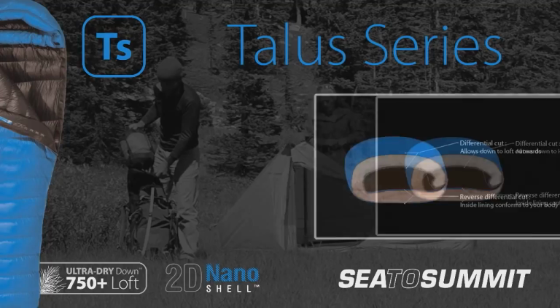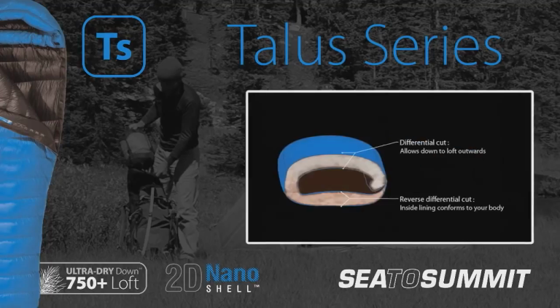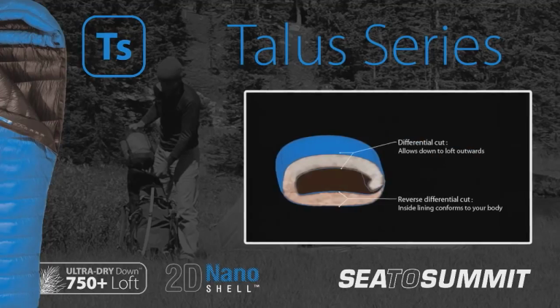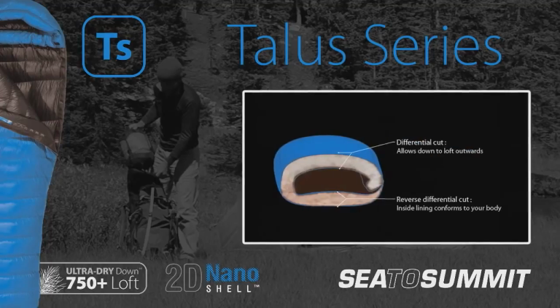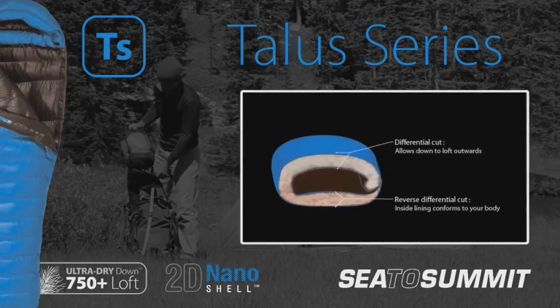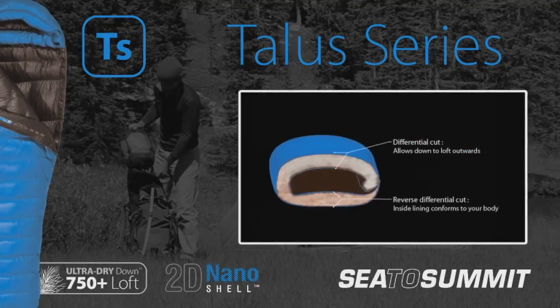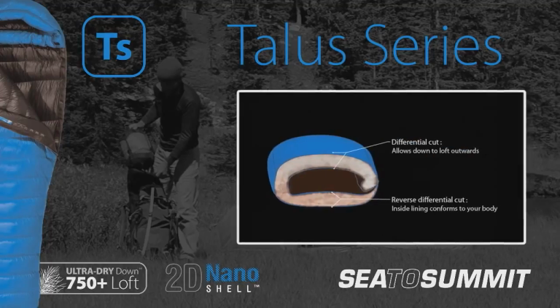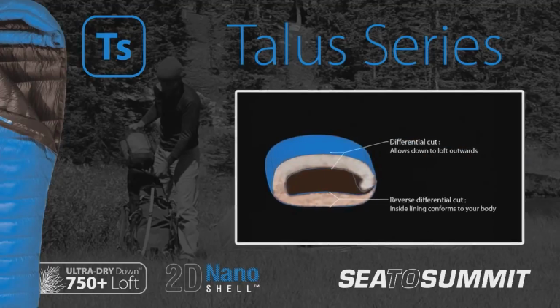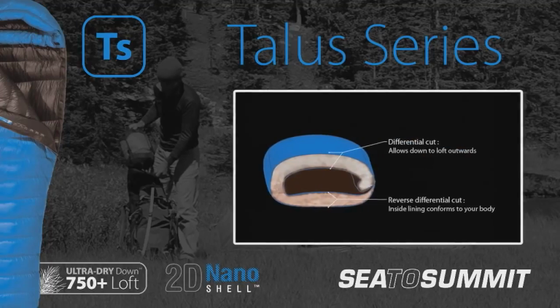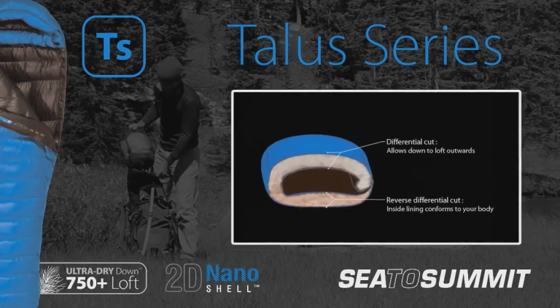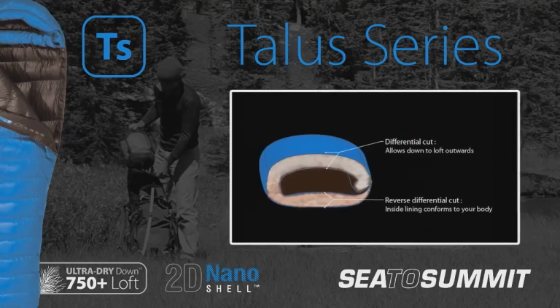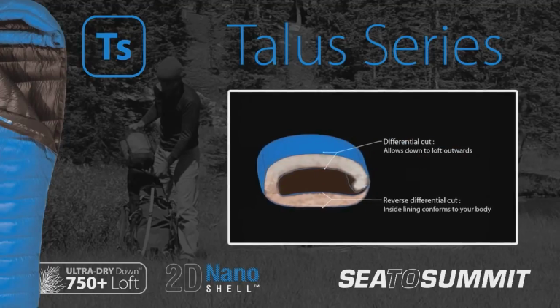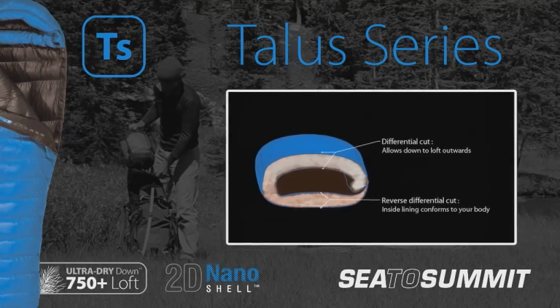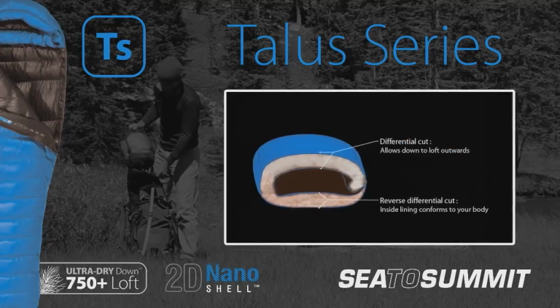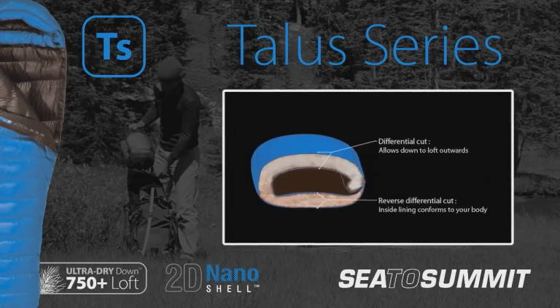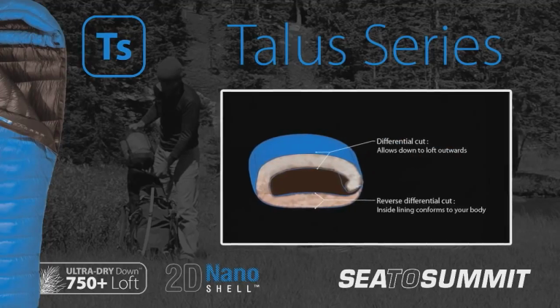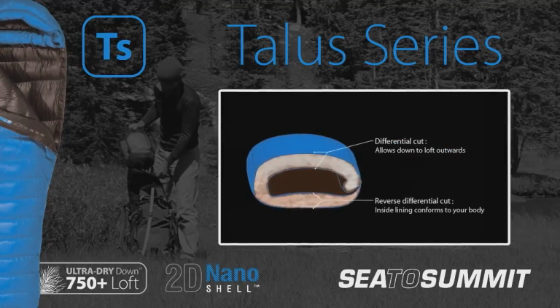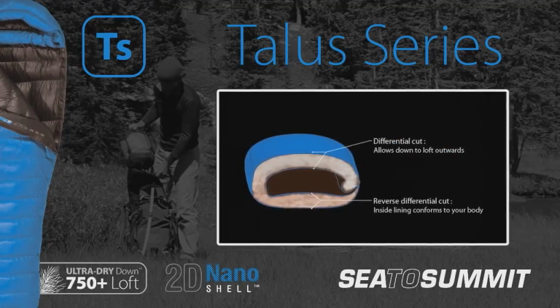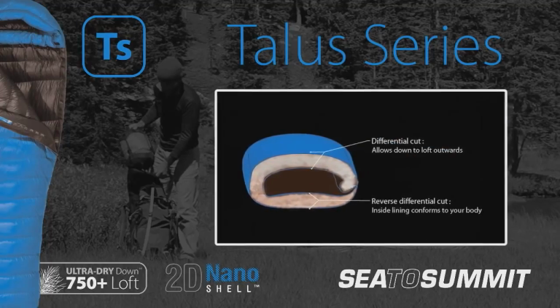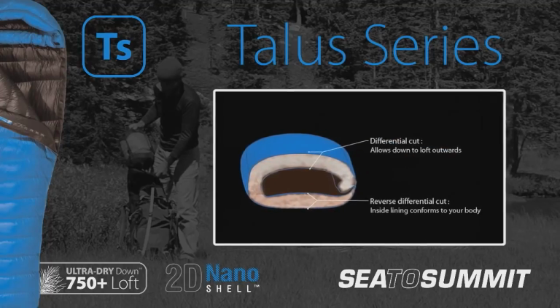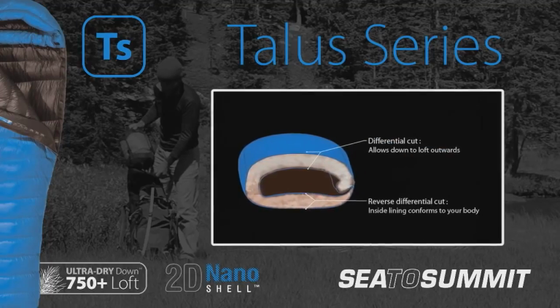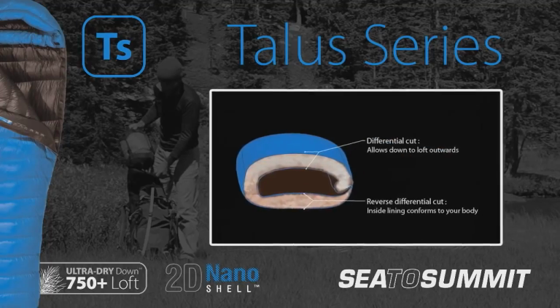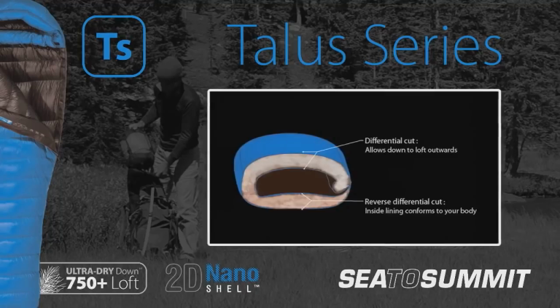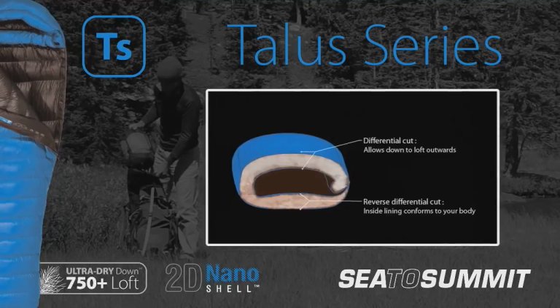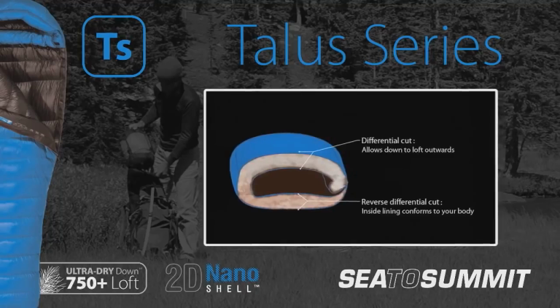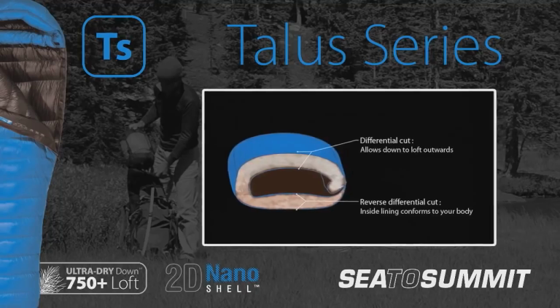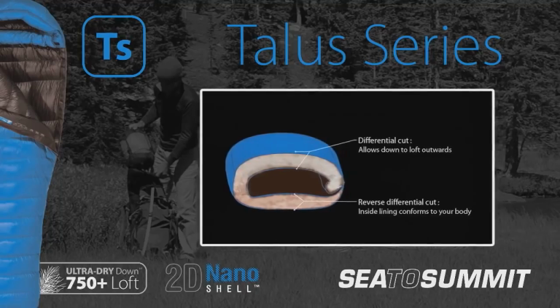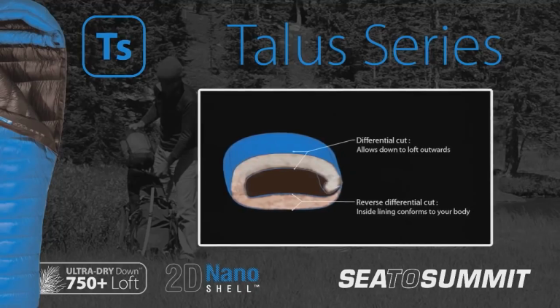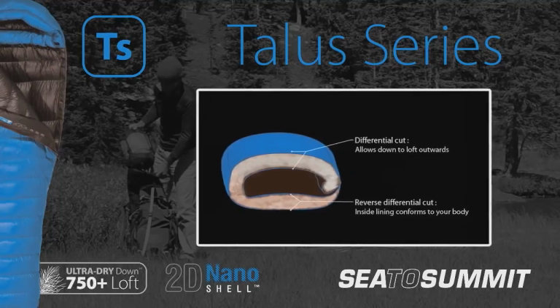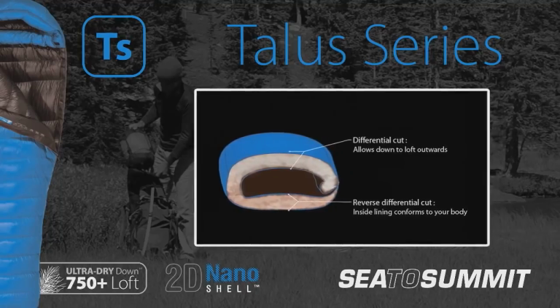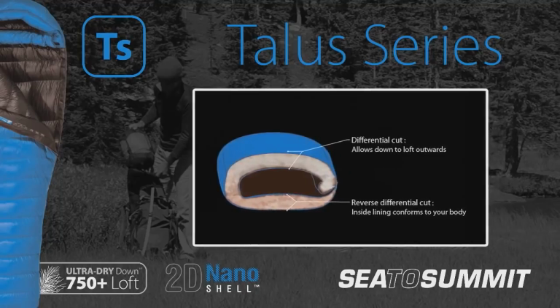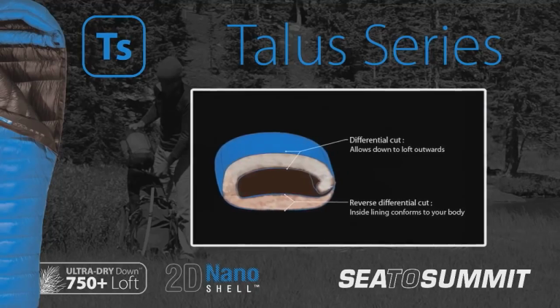The cut of the bag and the baffles are designed to prevent the down from shifting, to allow the down to reach its maximum loft.